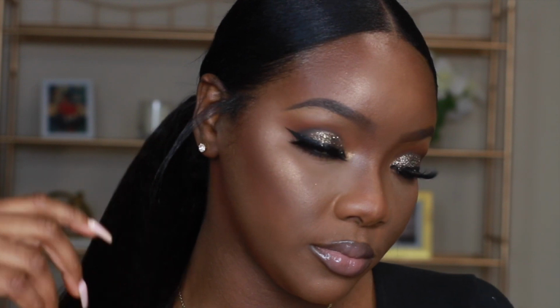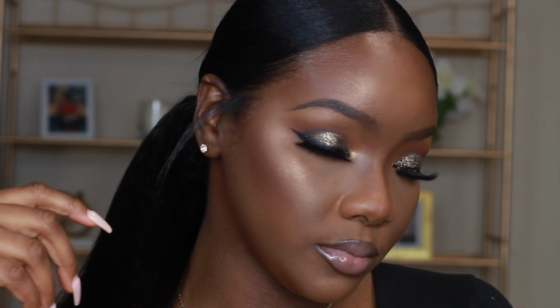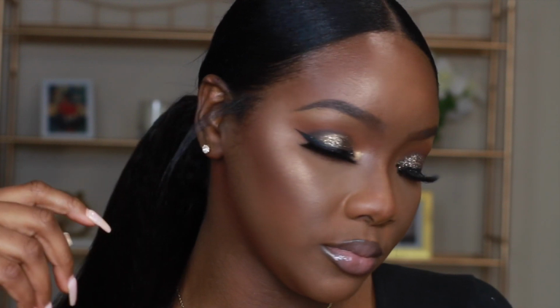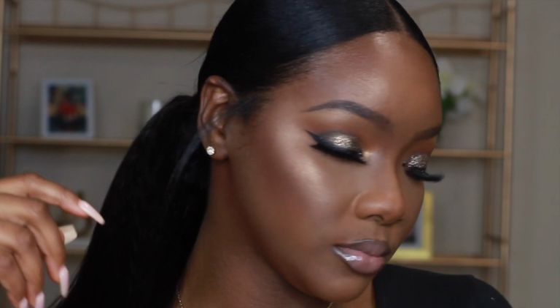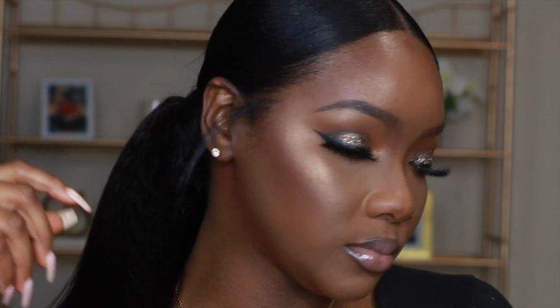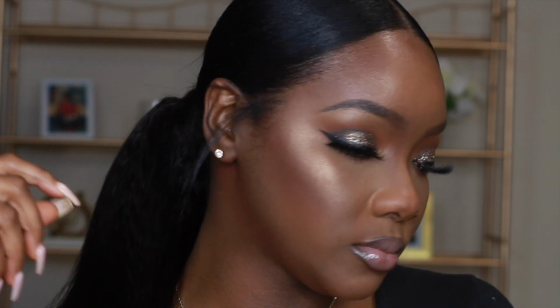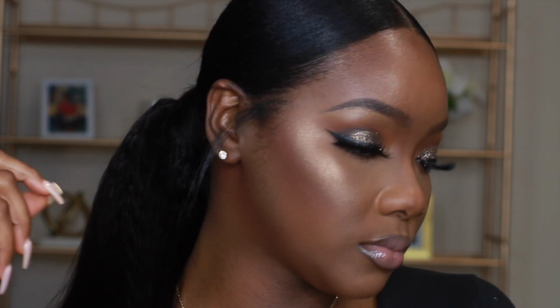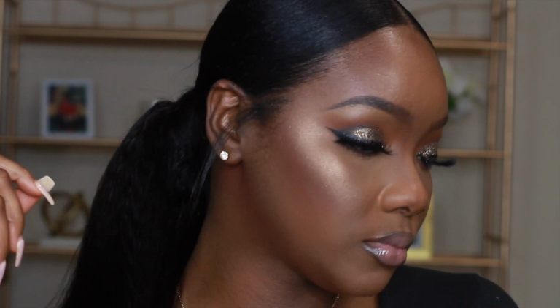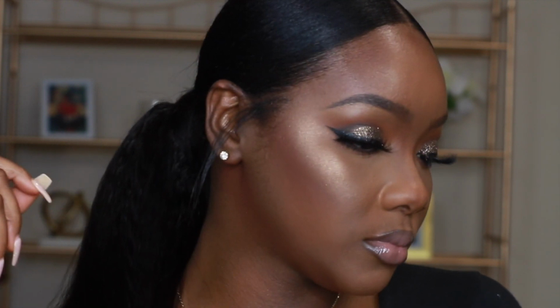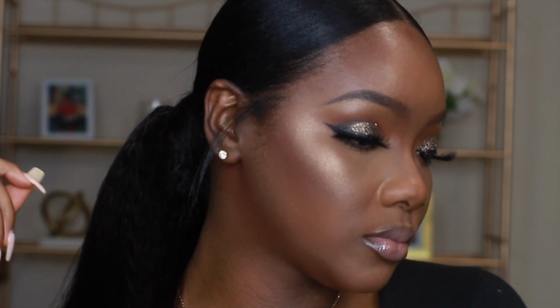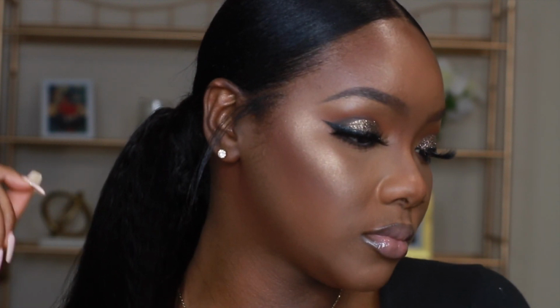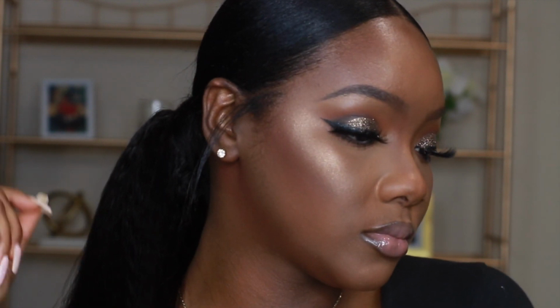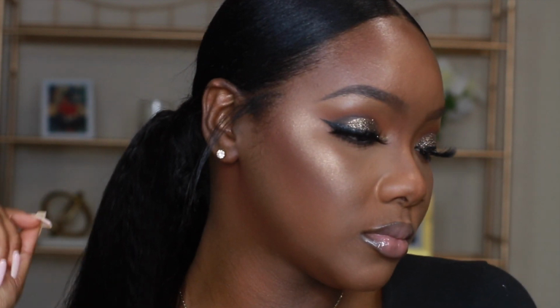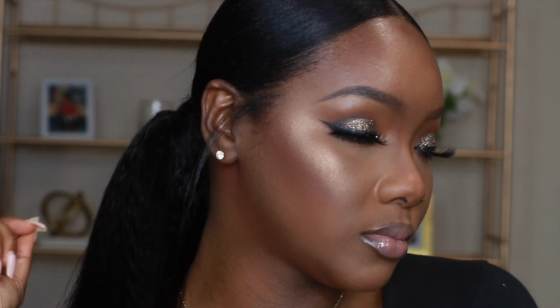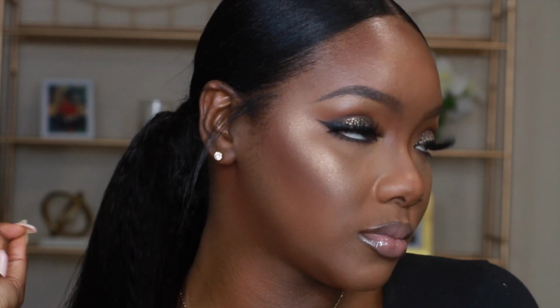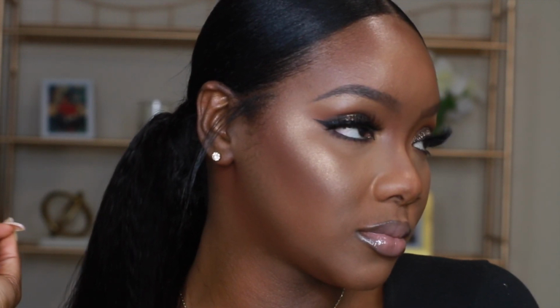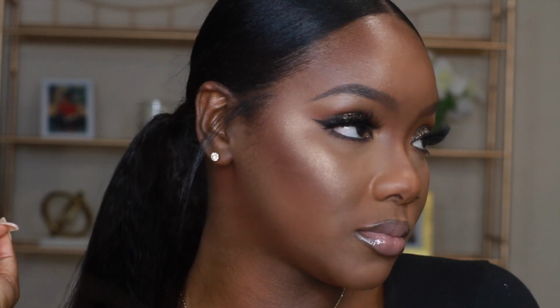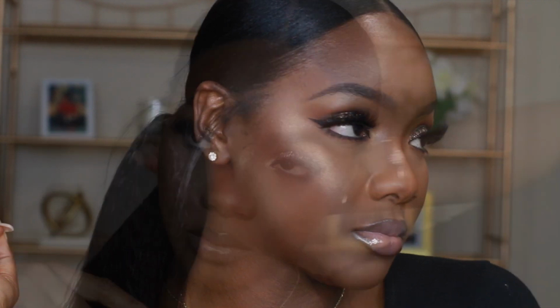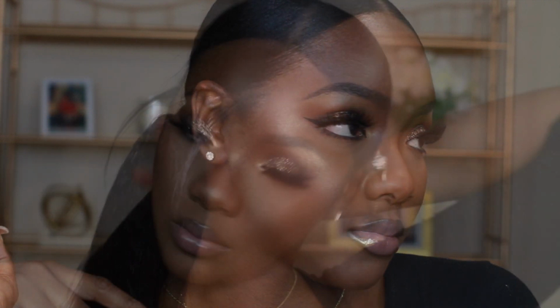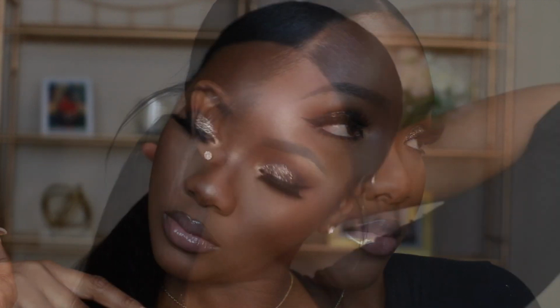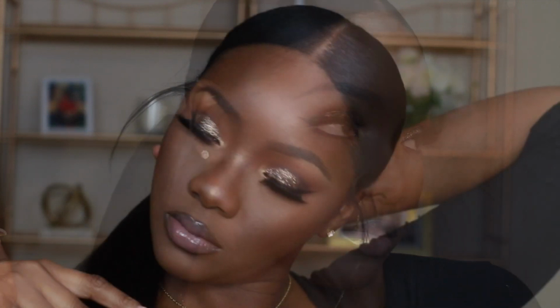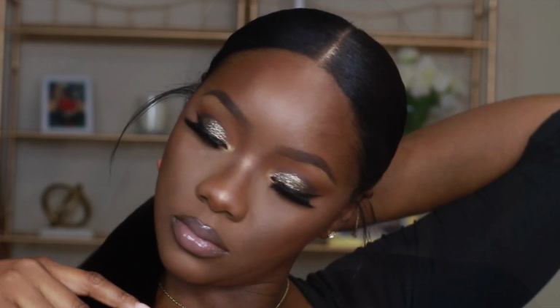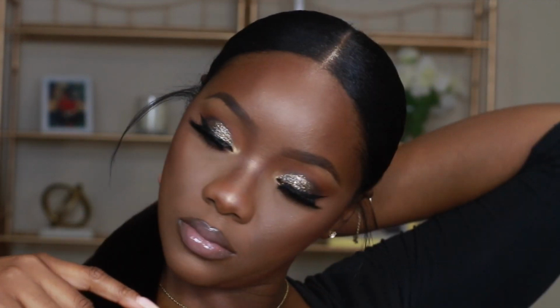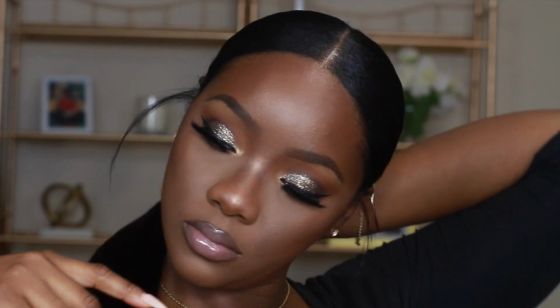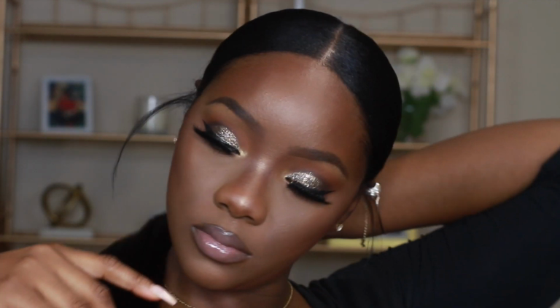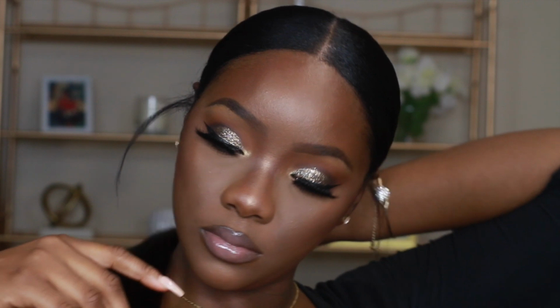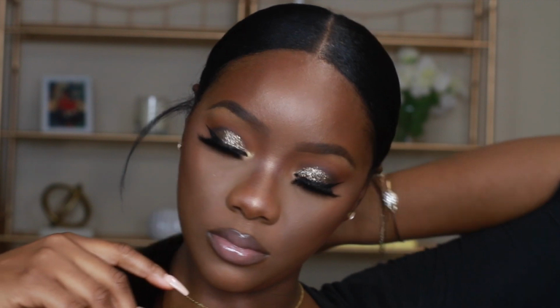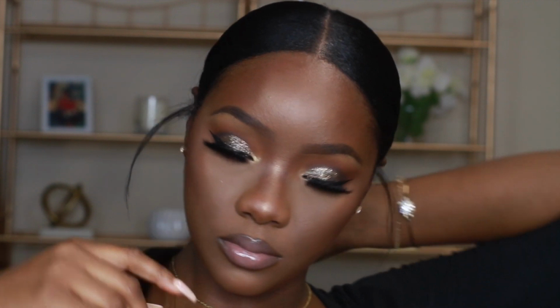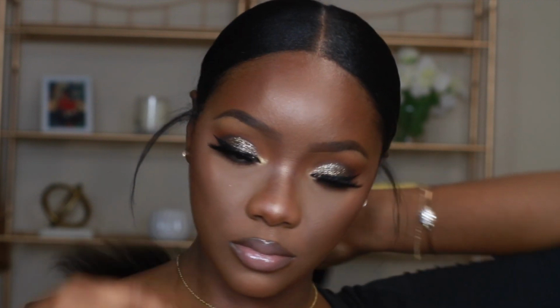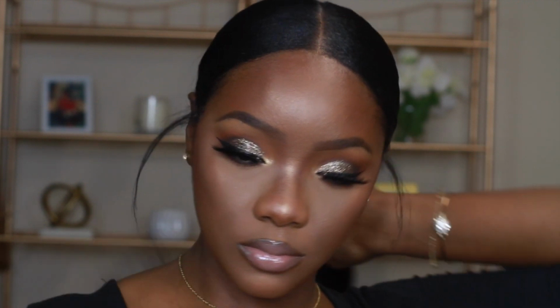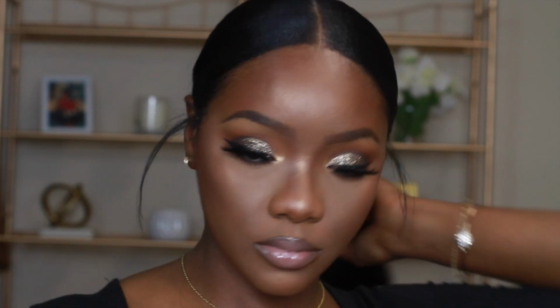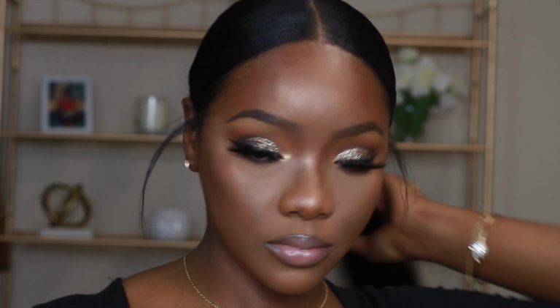Hey guys, if you want to see how I got this glittery makeup look, then keep on watching.